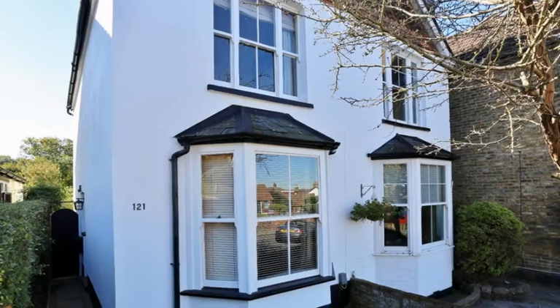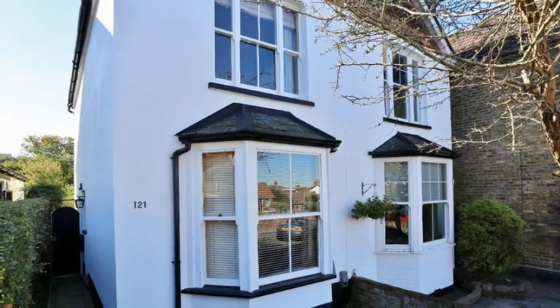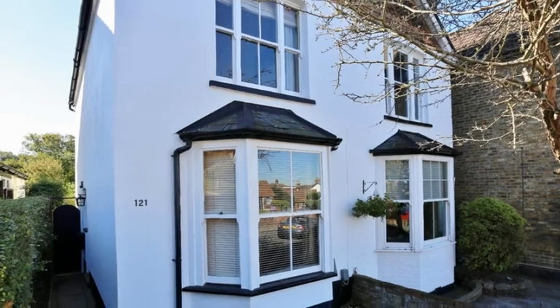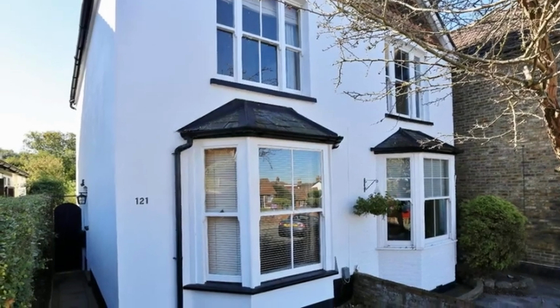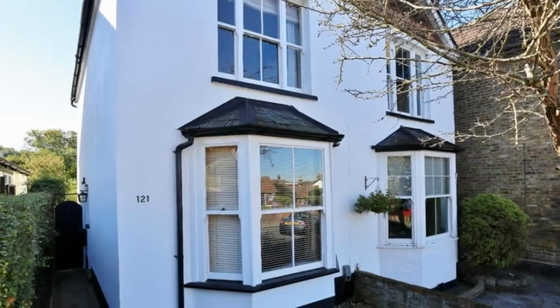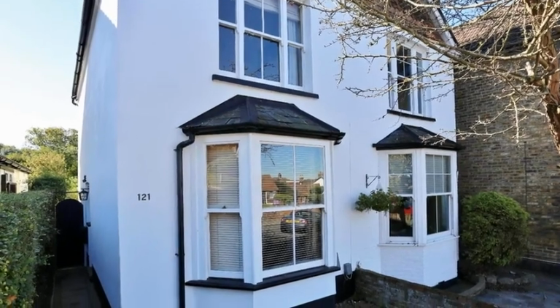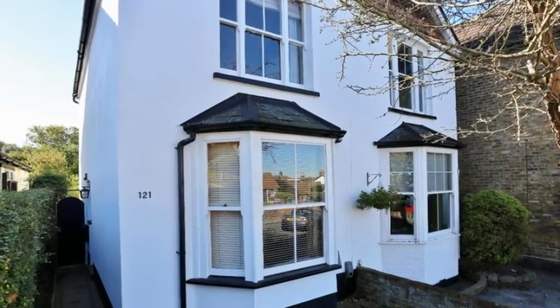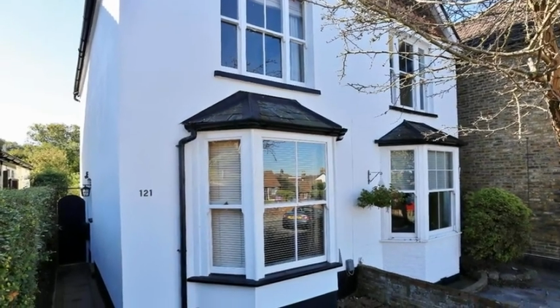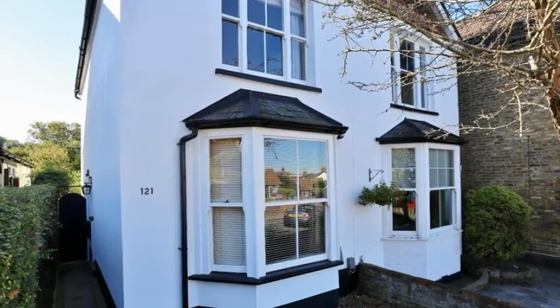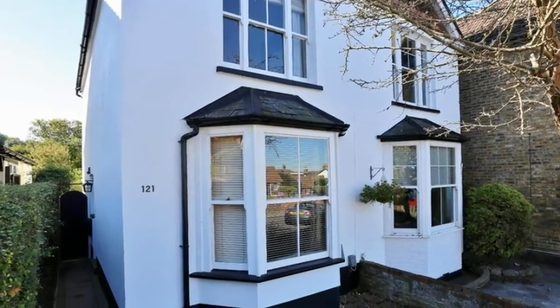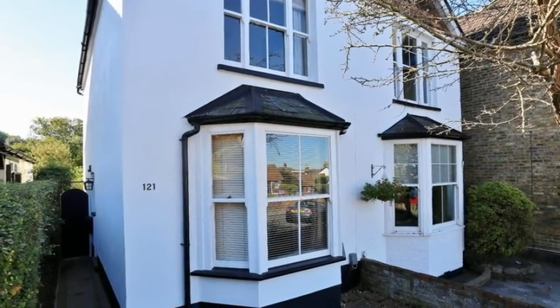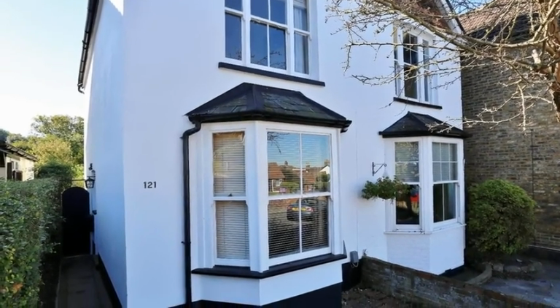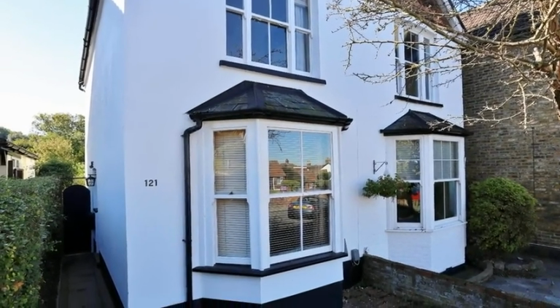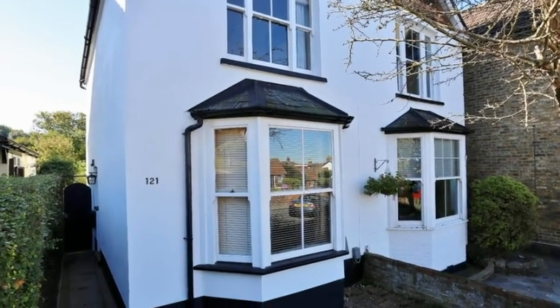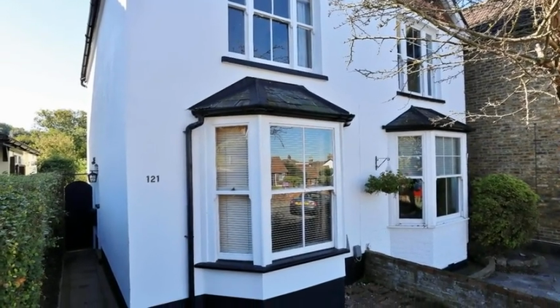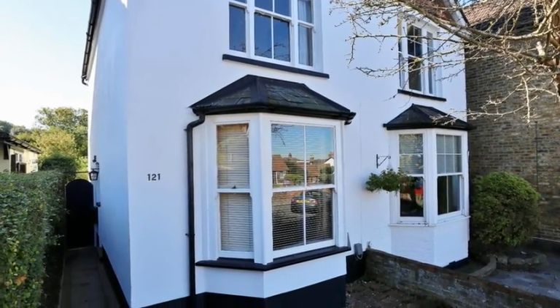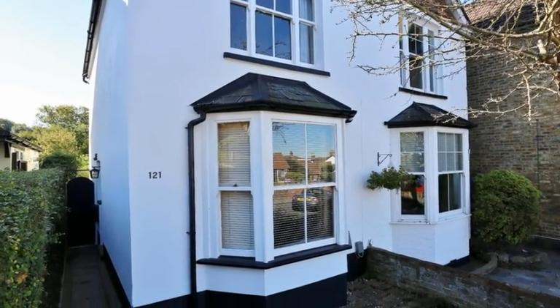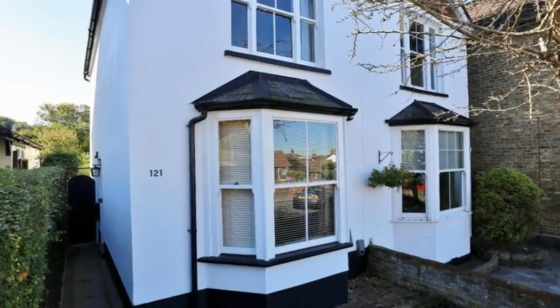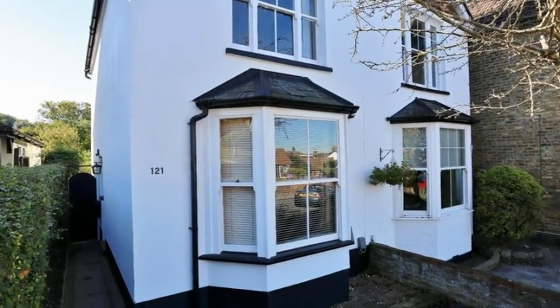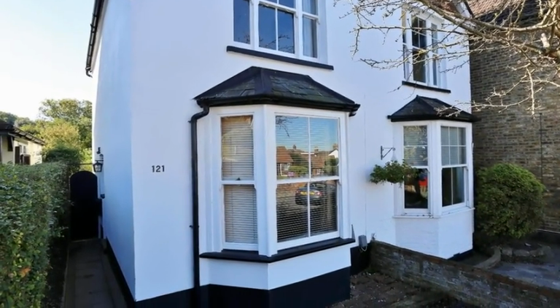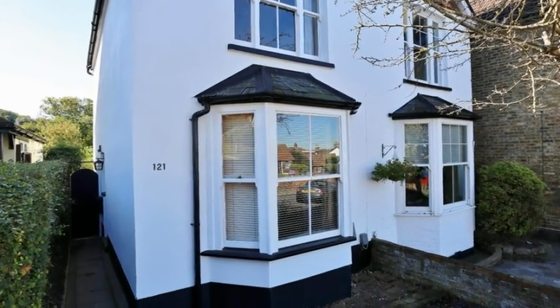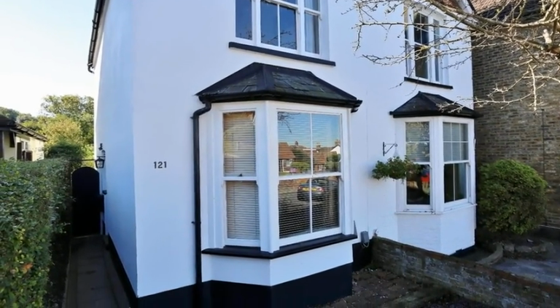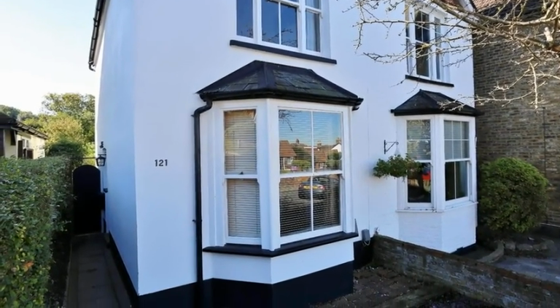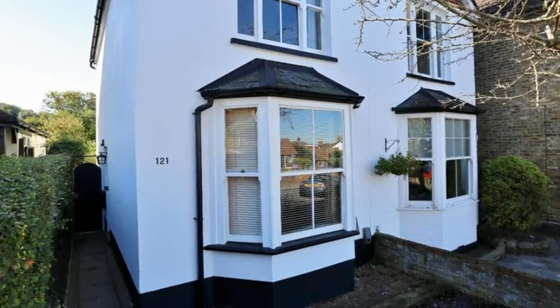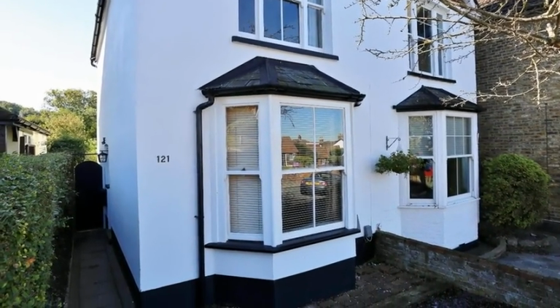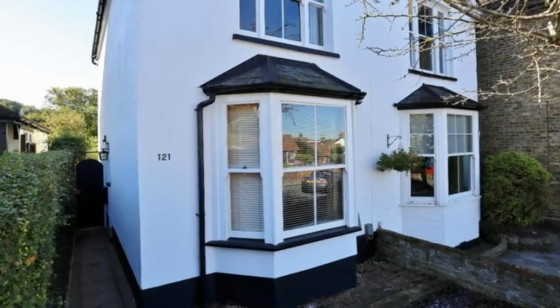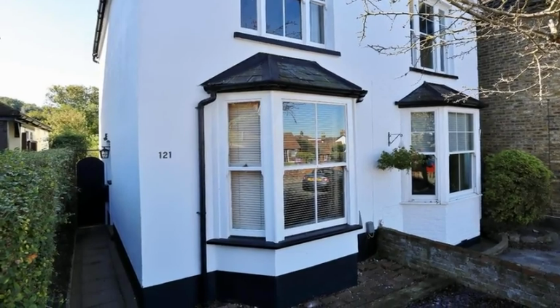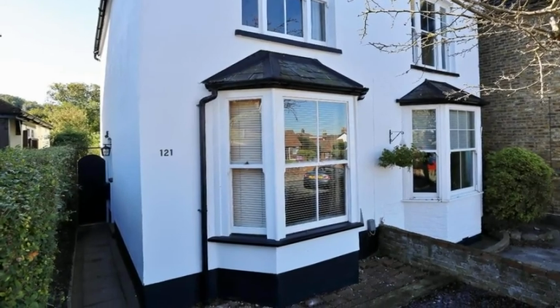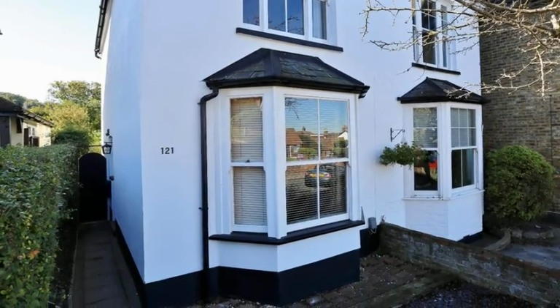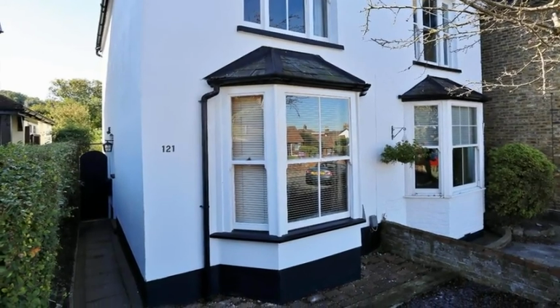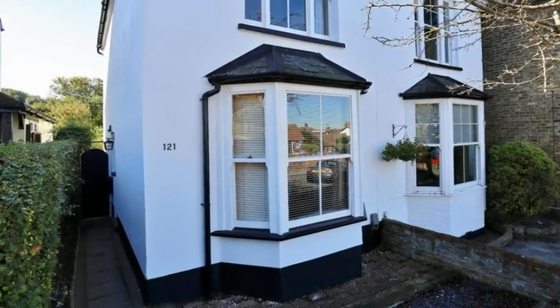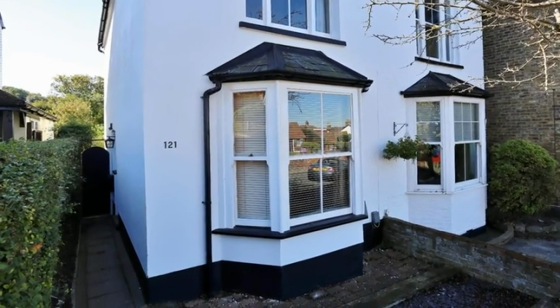This lovely three-bedroom semi-detached Victorian cottage would make a great home for a growing family.